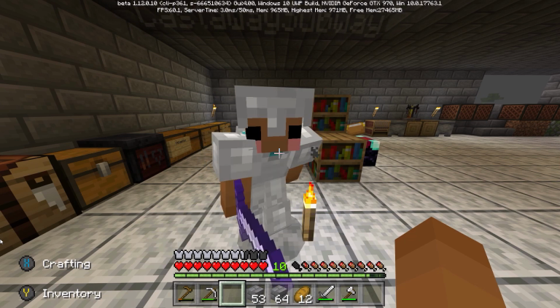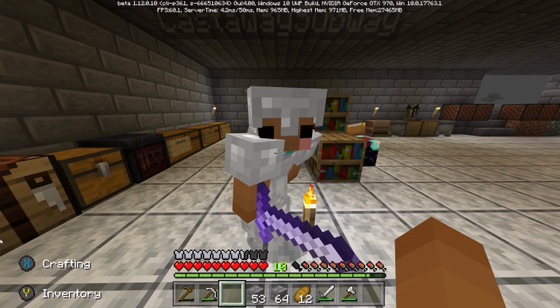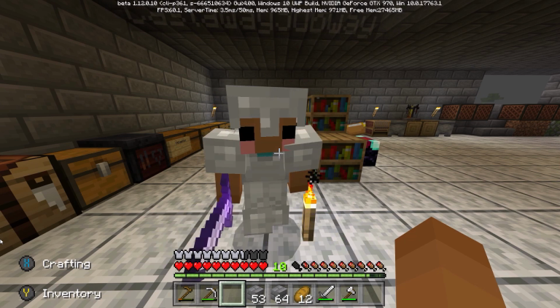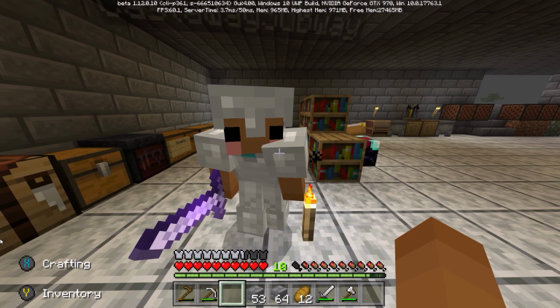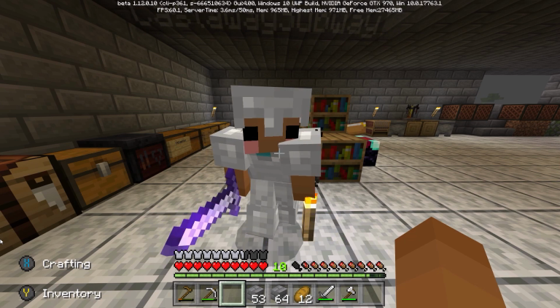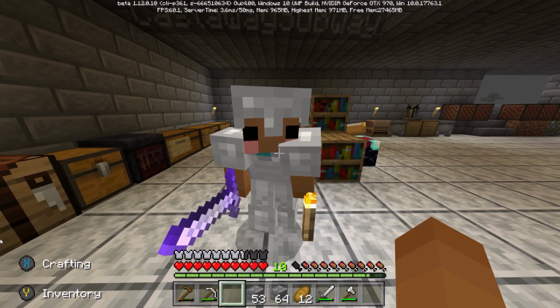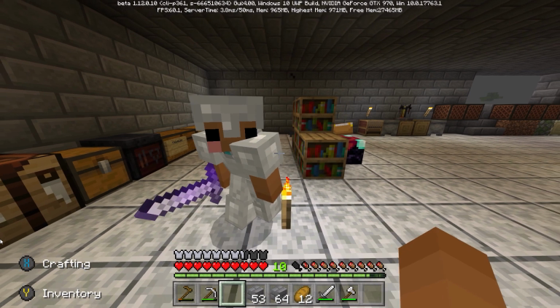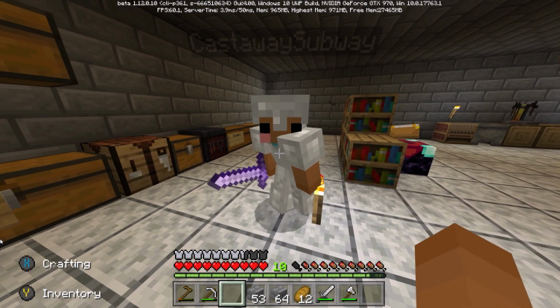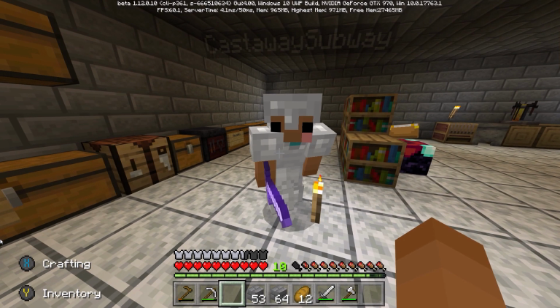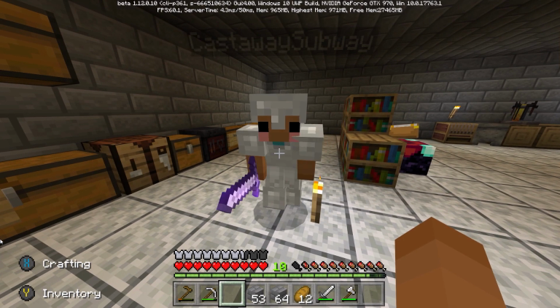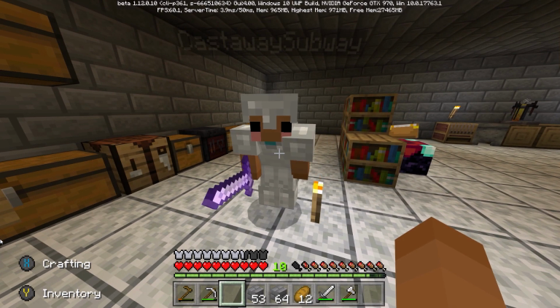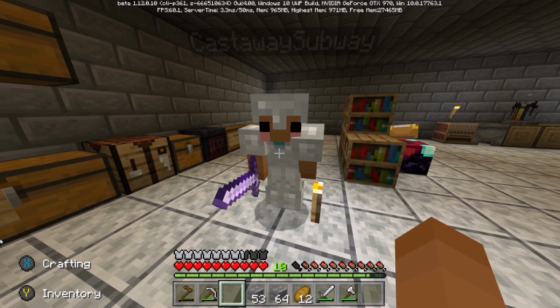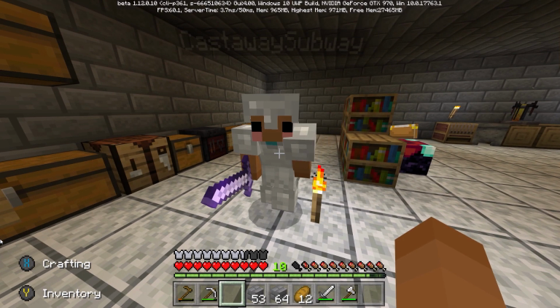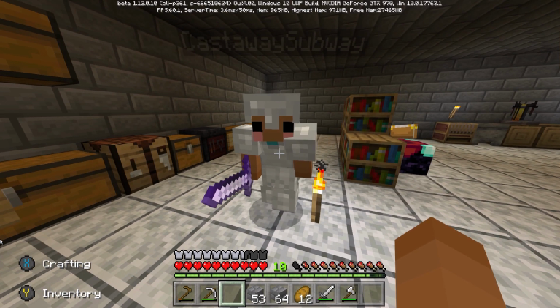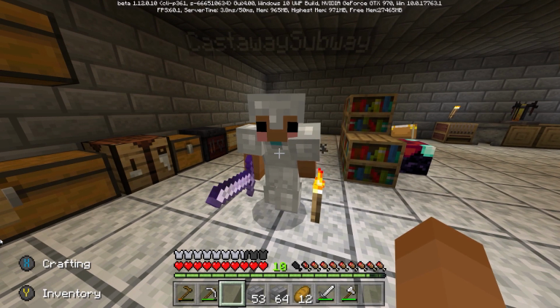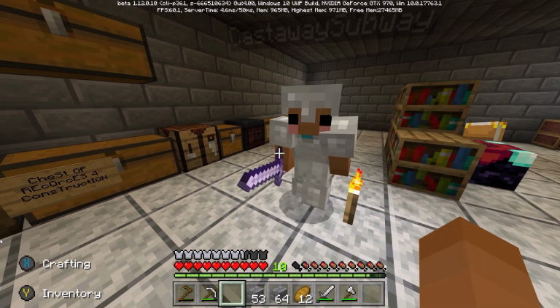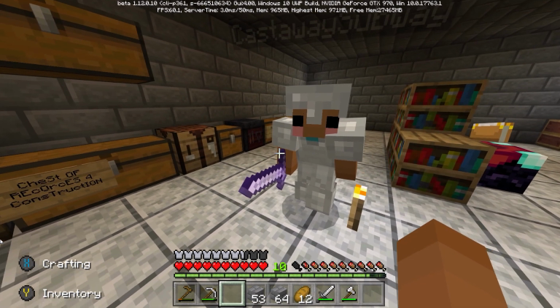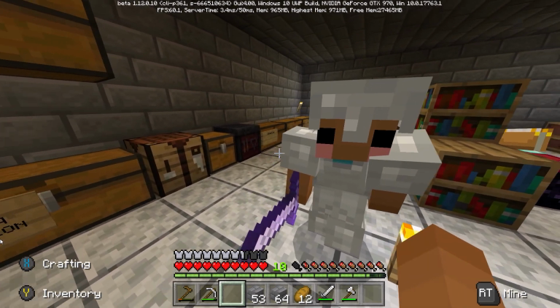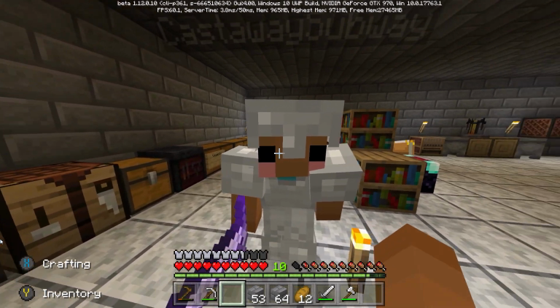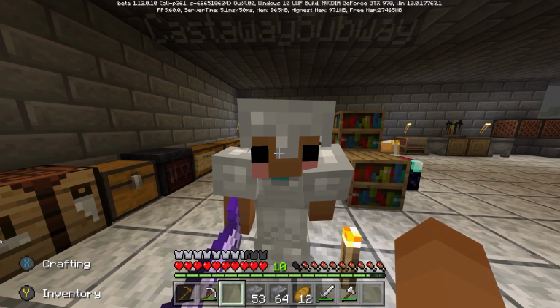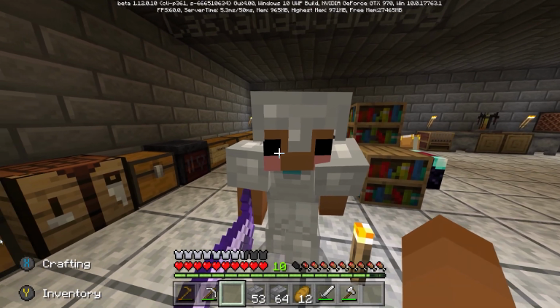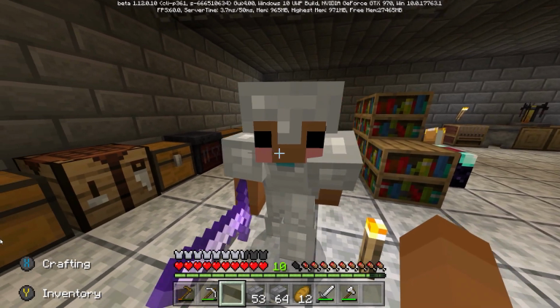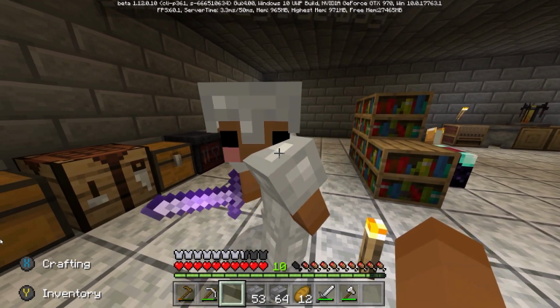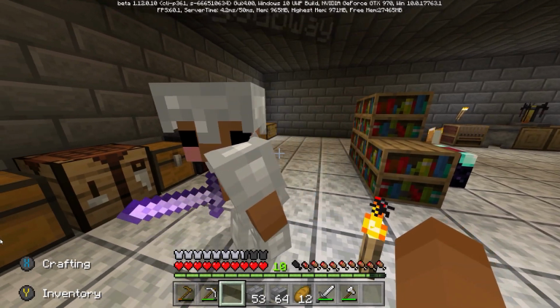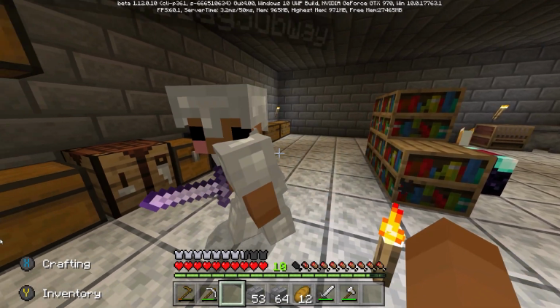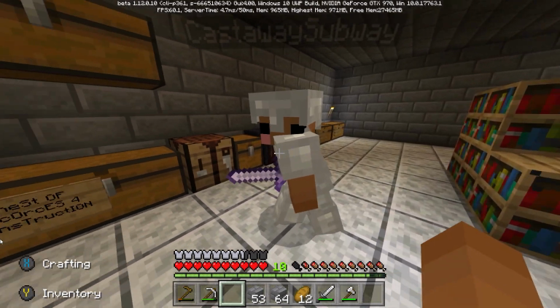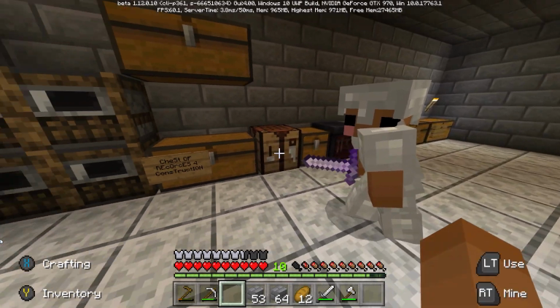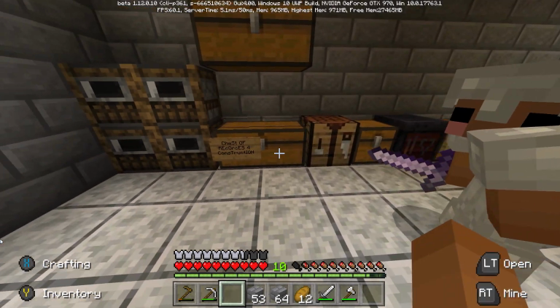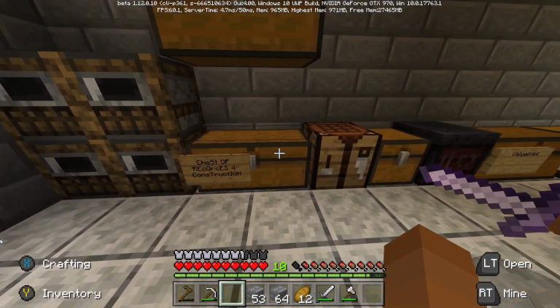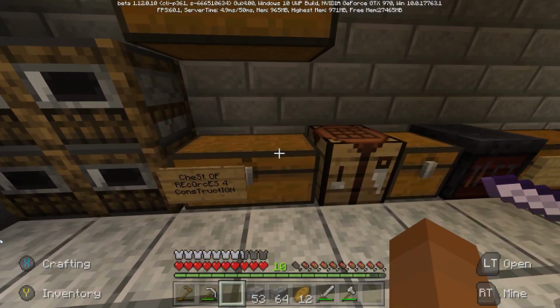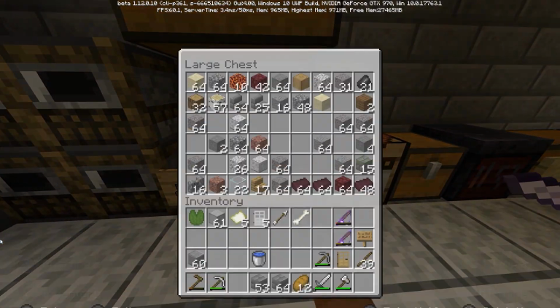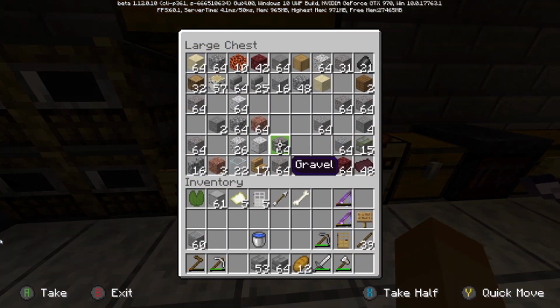Hello fellow adventurers. Castaway is all kitted out here. Where are you going, Castaway? You're looking — you gotta look at those cute little cheeks. Look at those cute little cheeks.